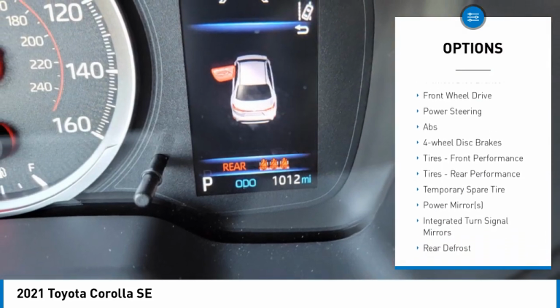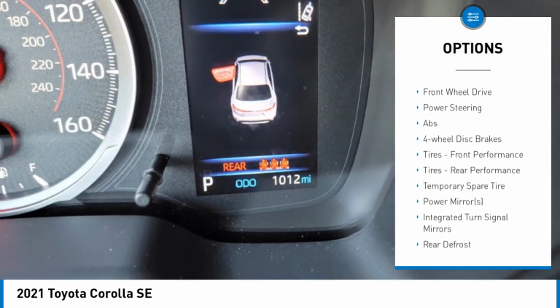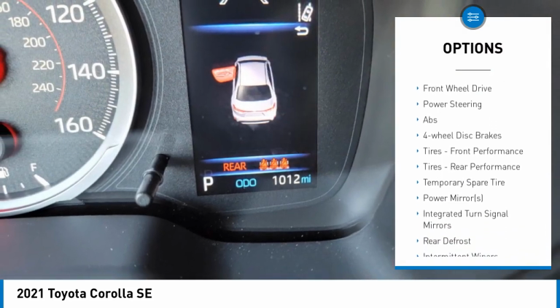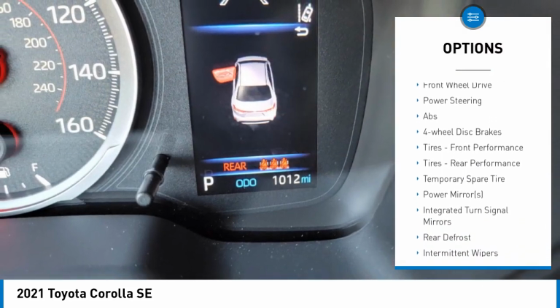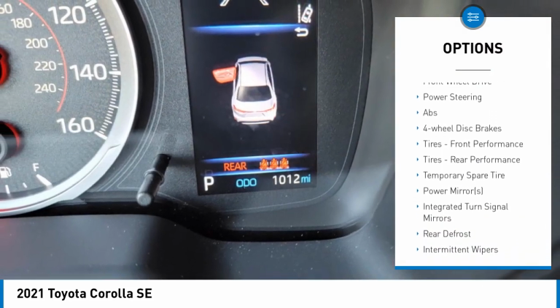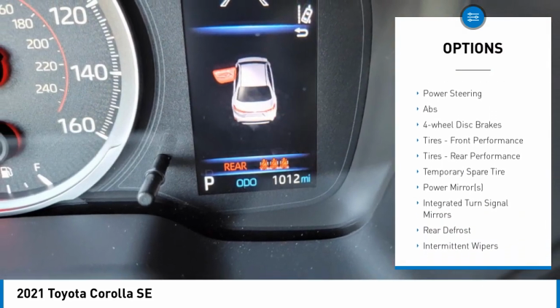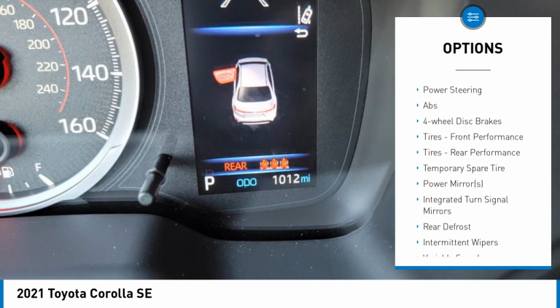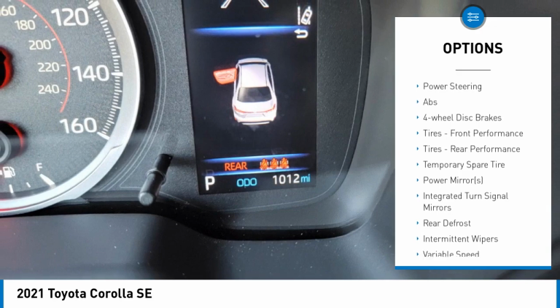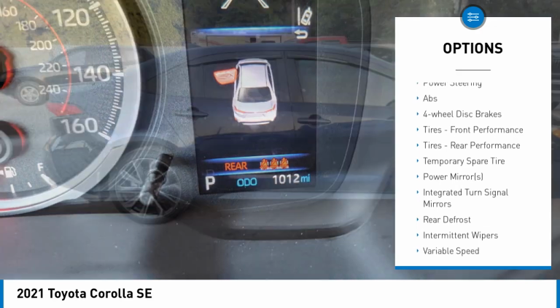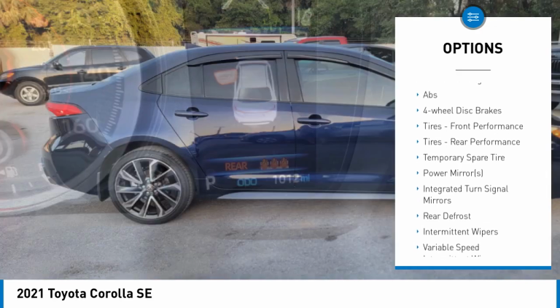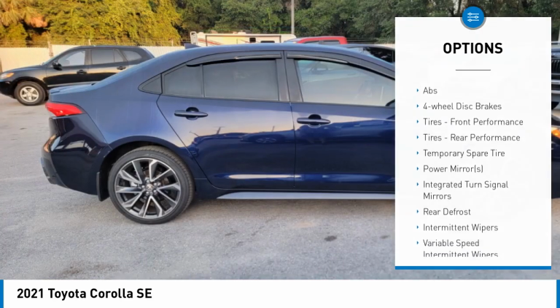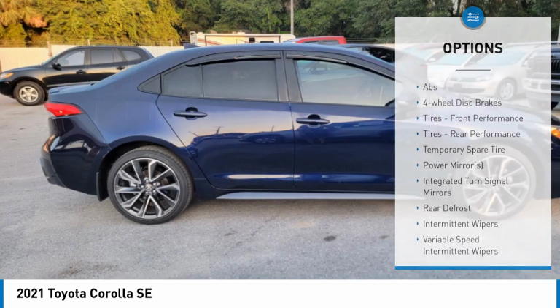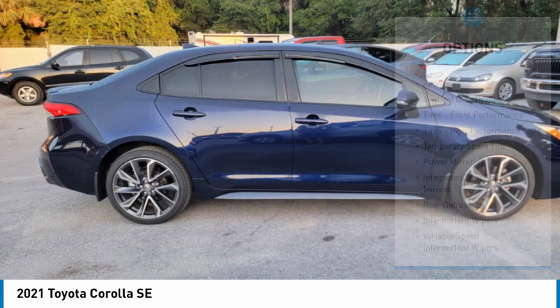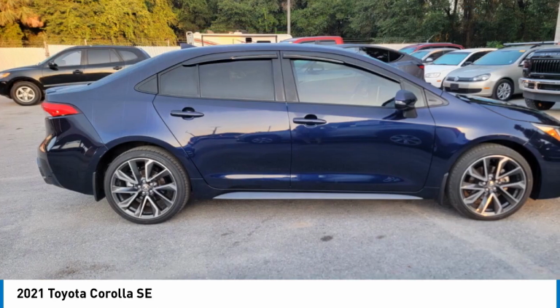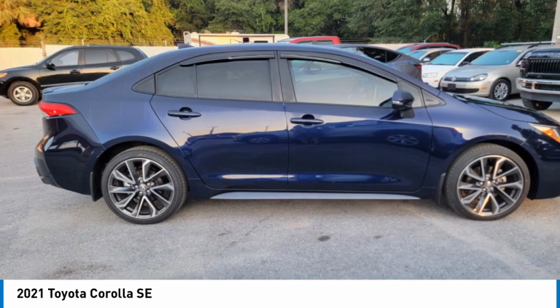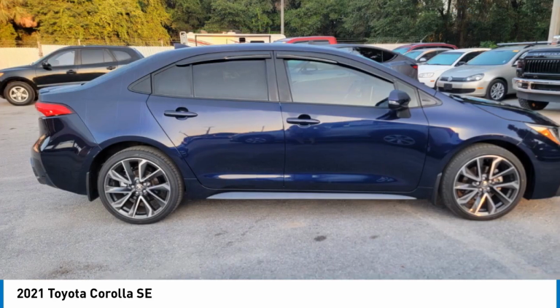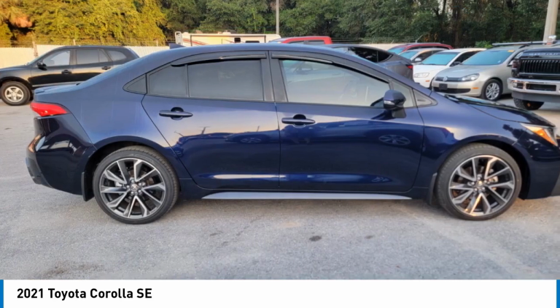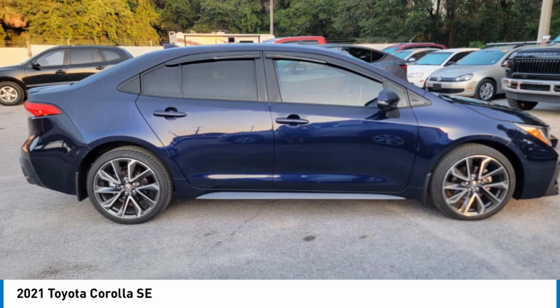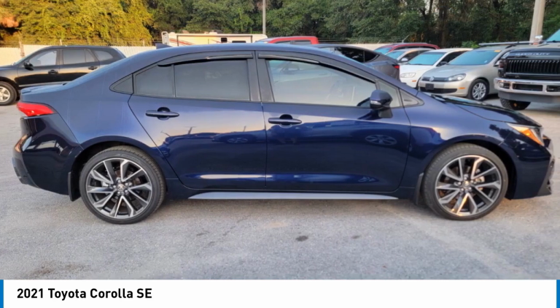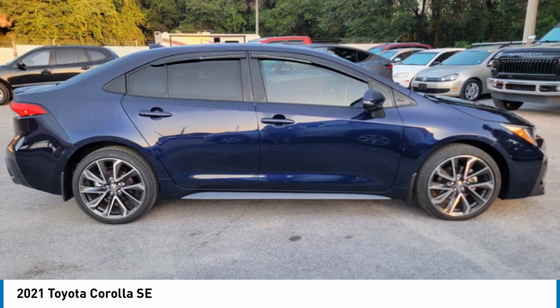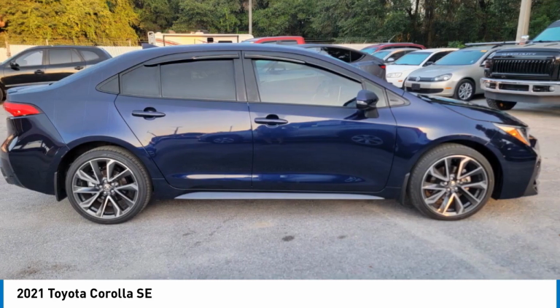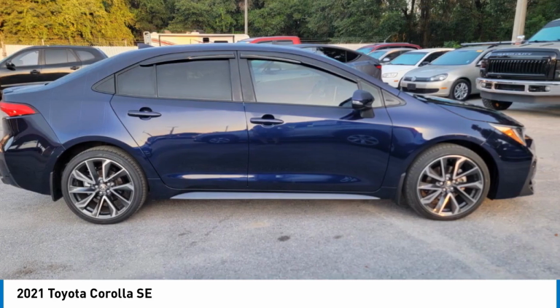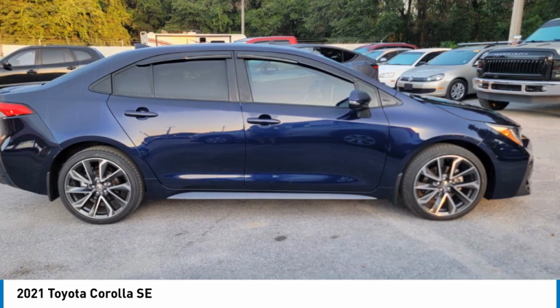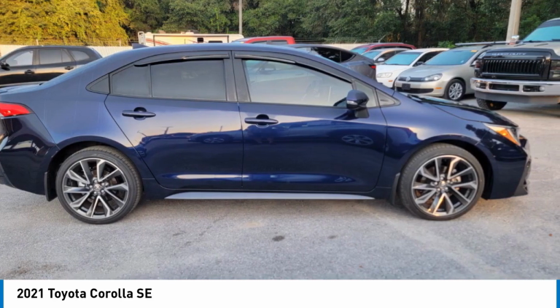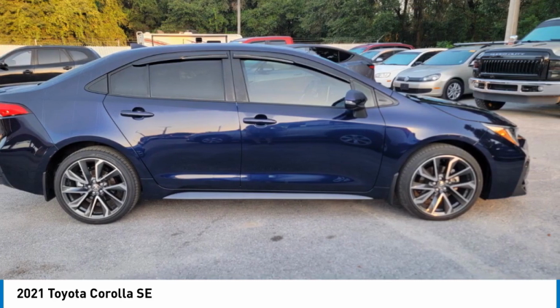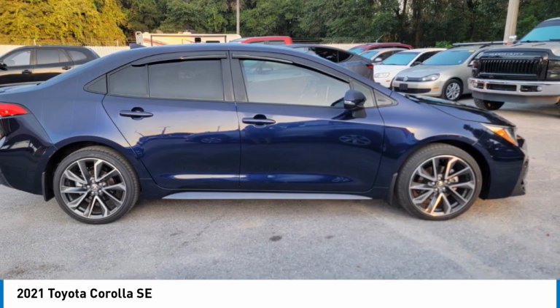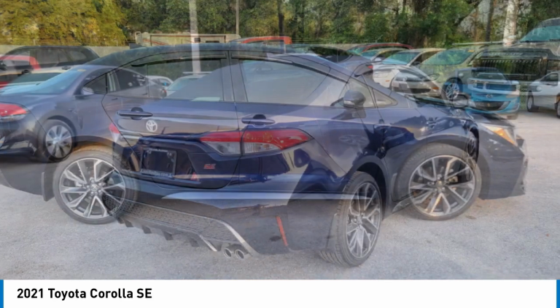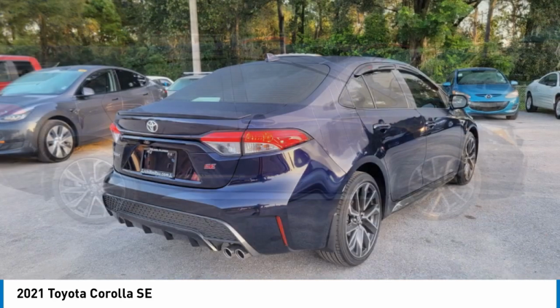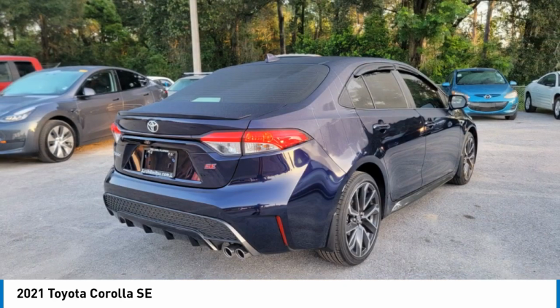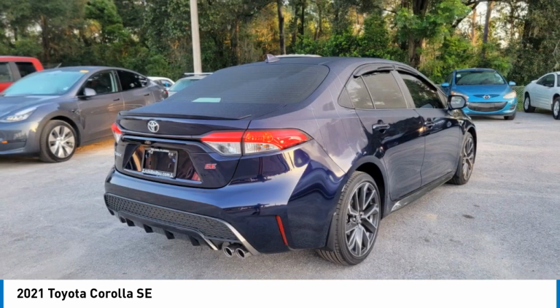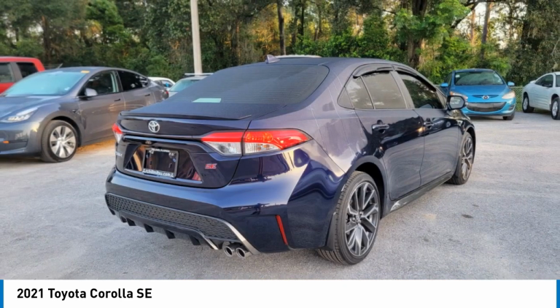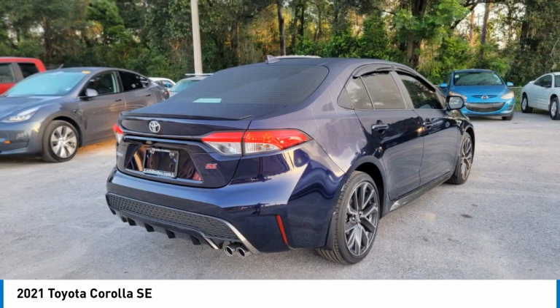Stability control, daytime running lights, LED headlights, and 4-wheel disc brakes.